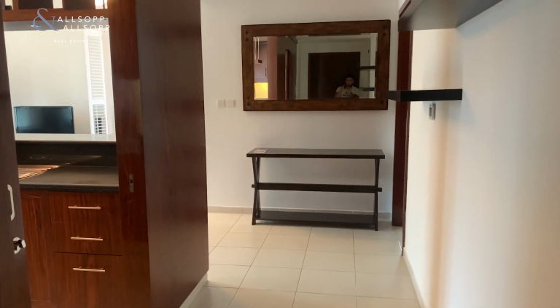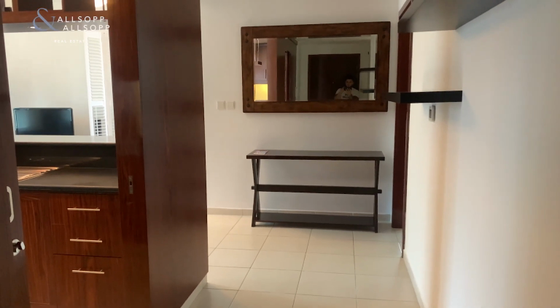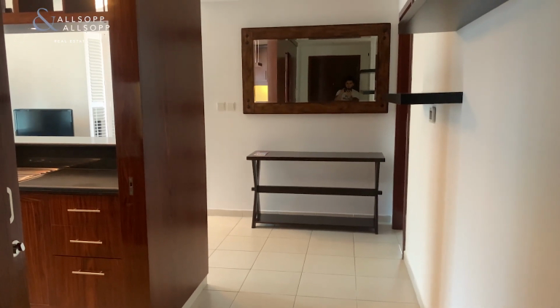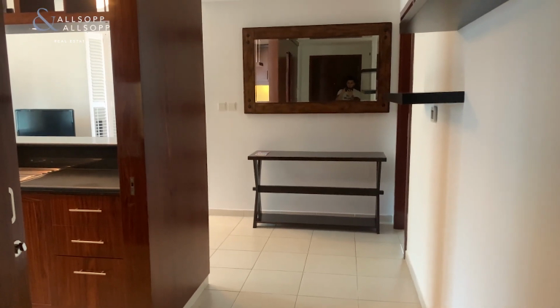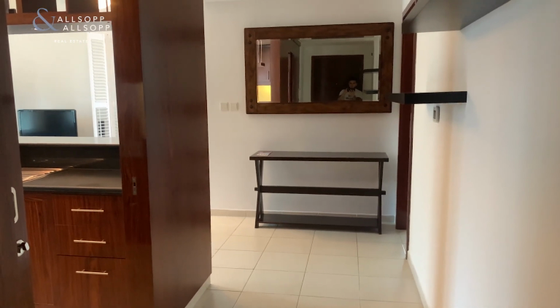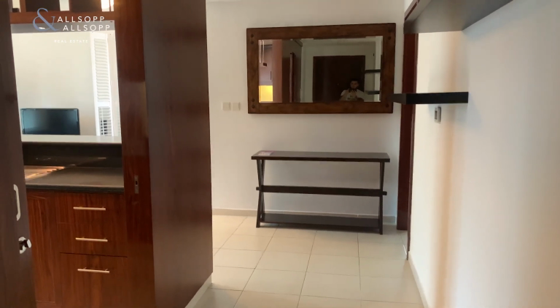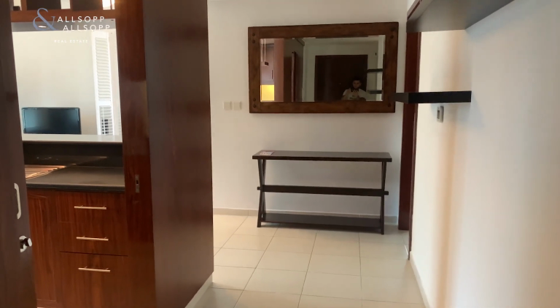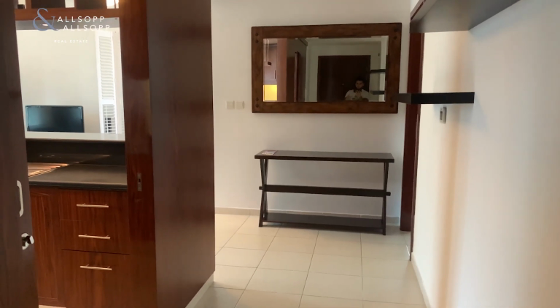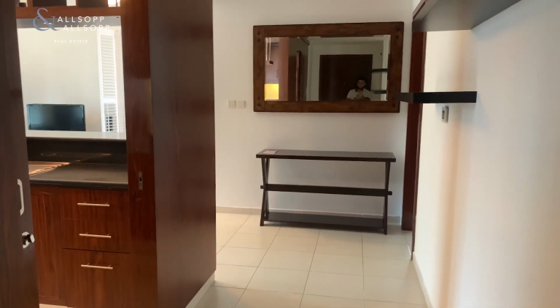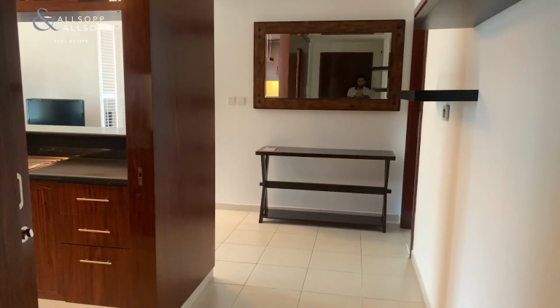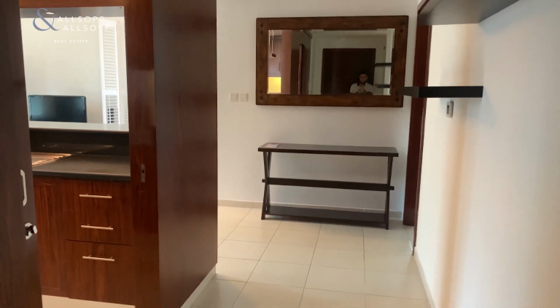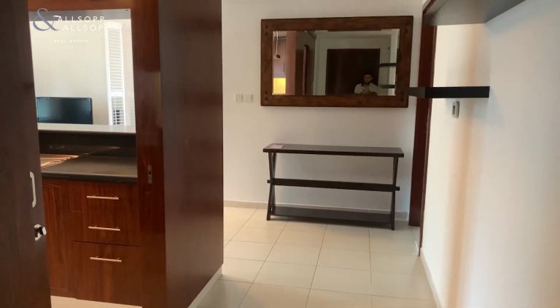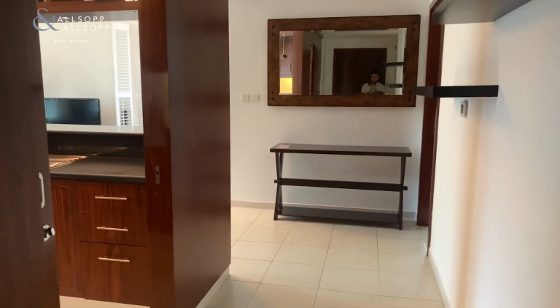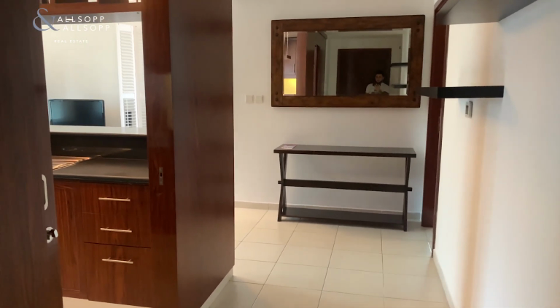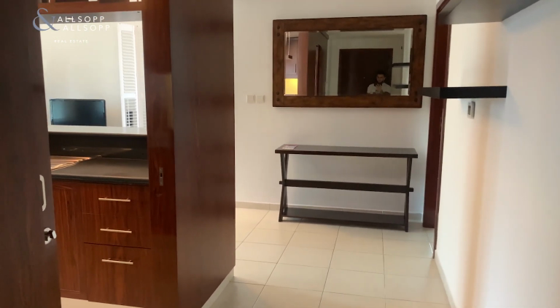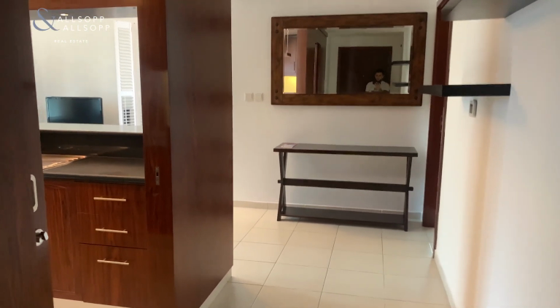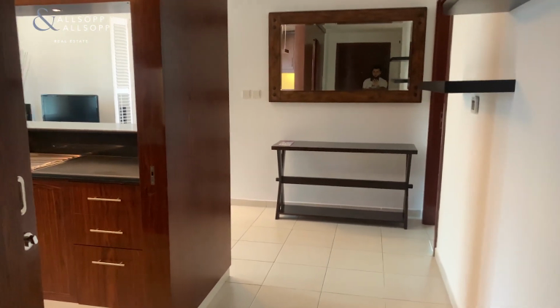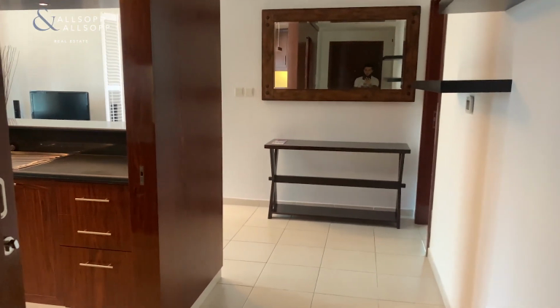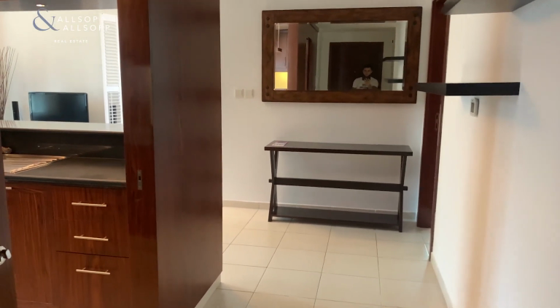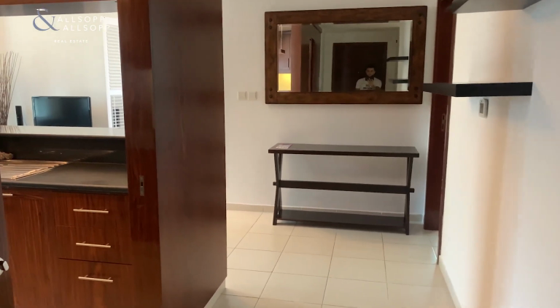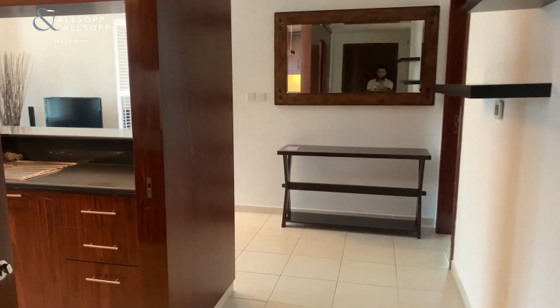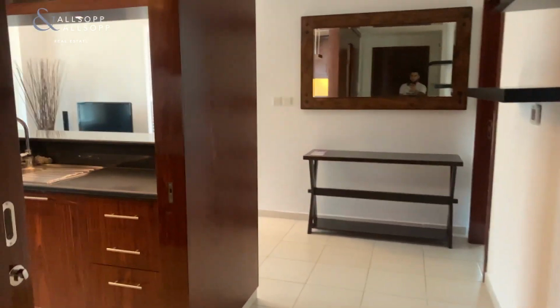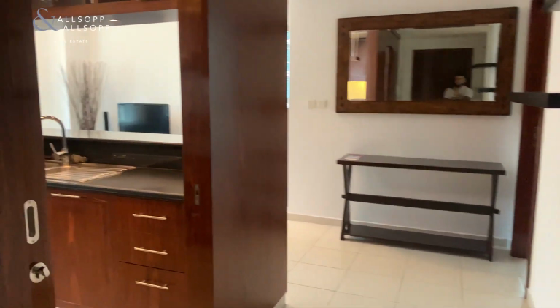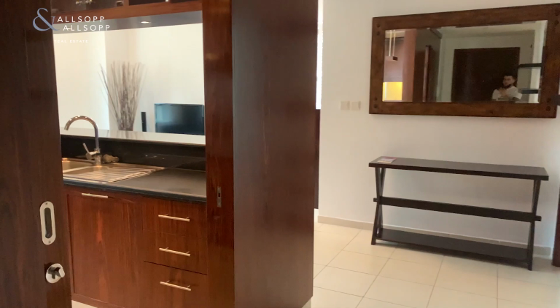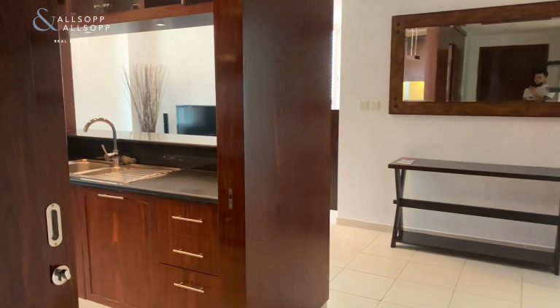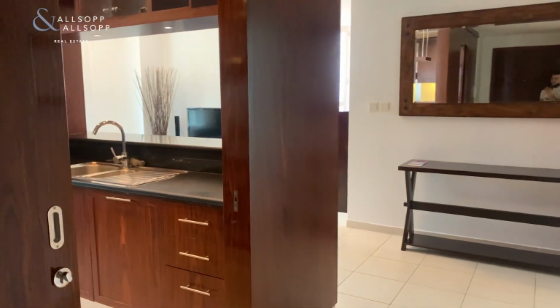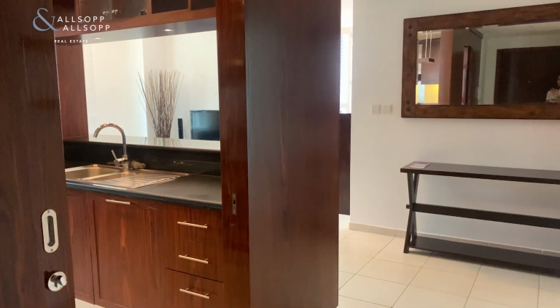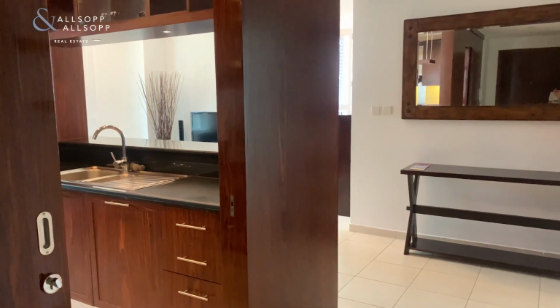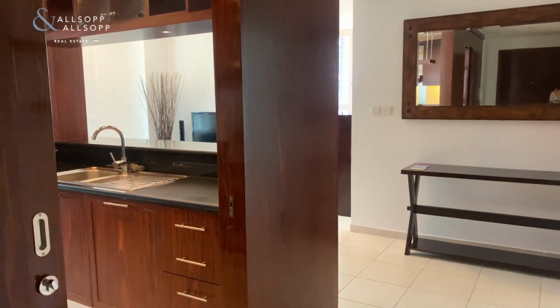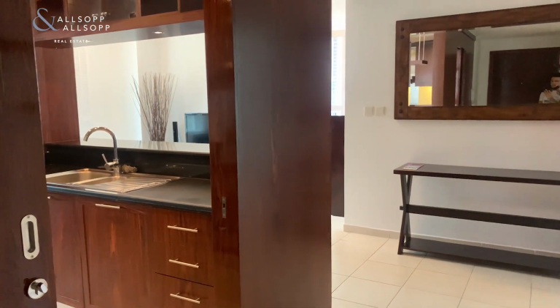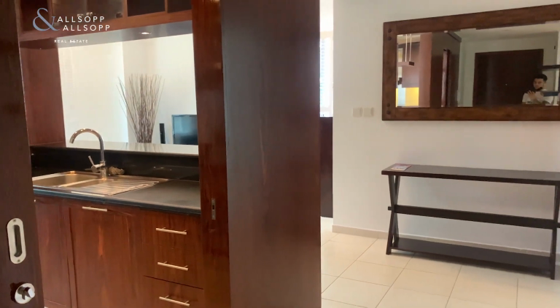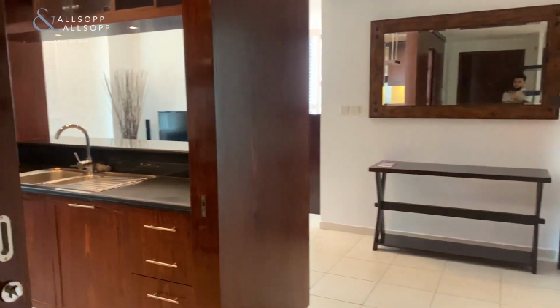Hi there, it's Callum from Allsop and Allsop, and here we have a large one bedroom apartment in the Residences Tower 3.